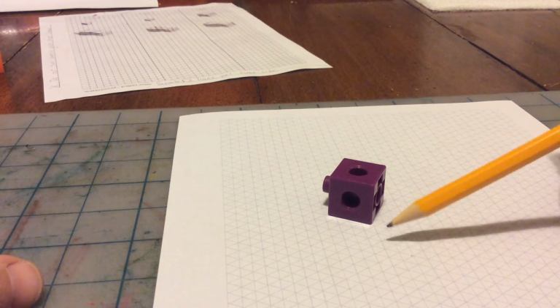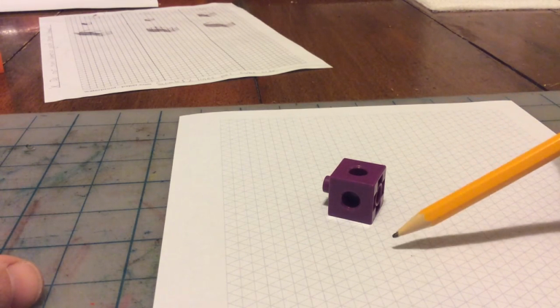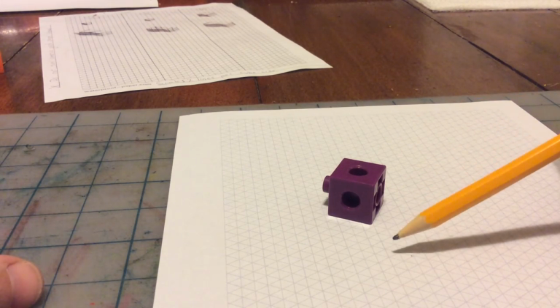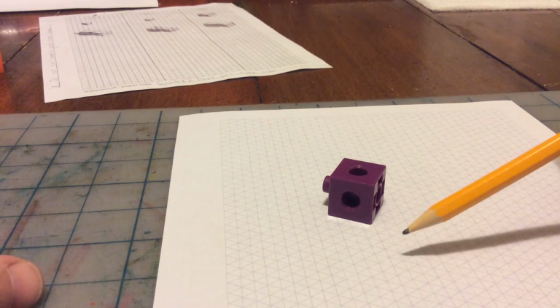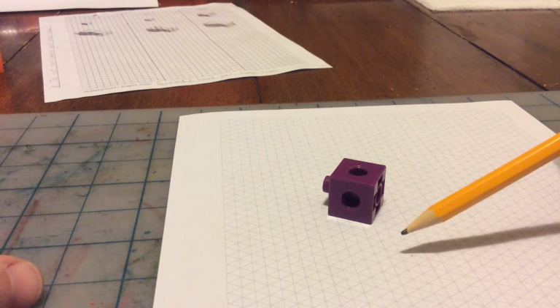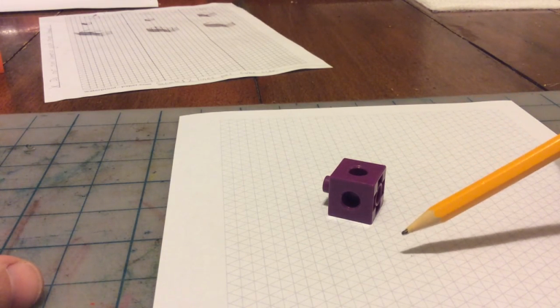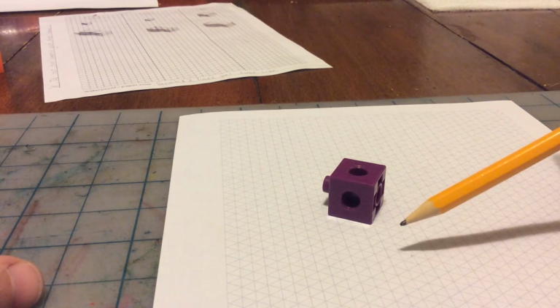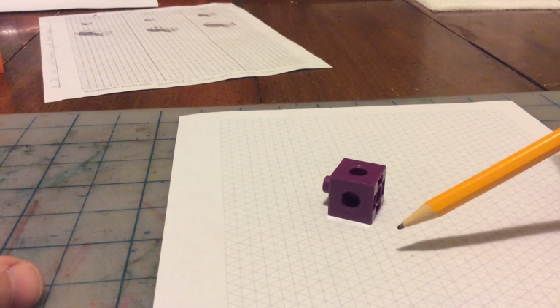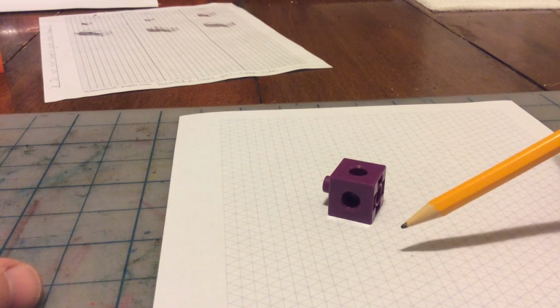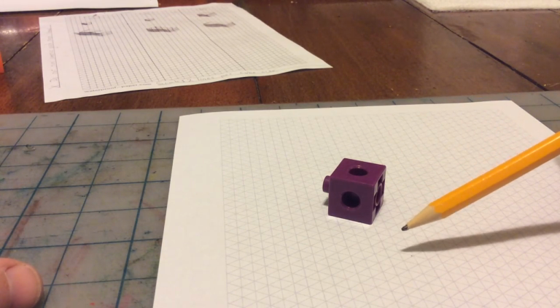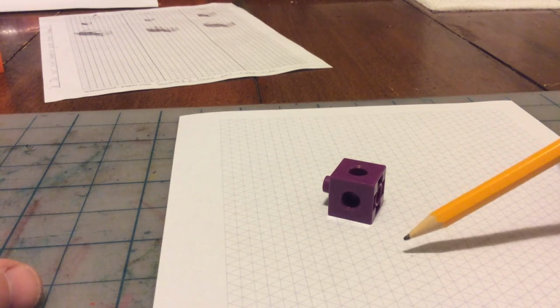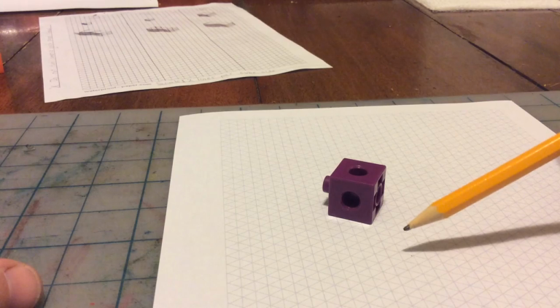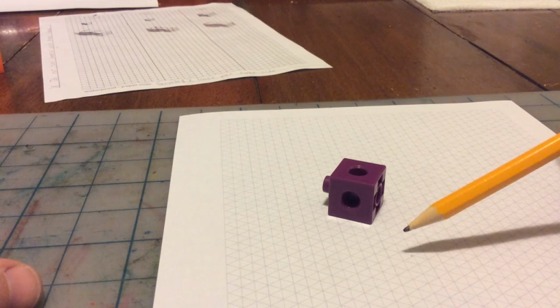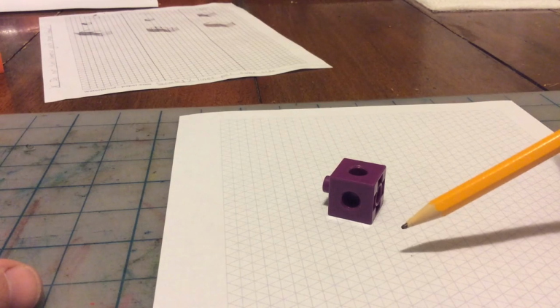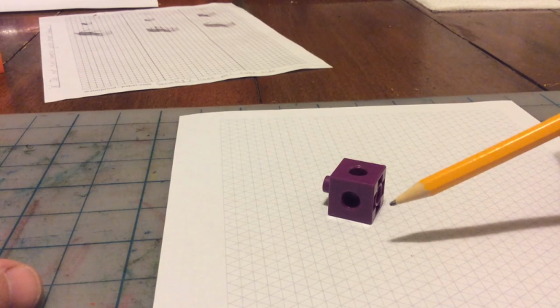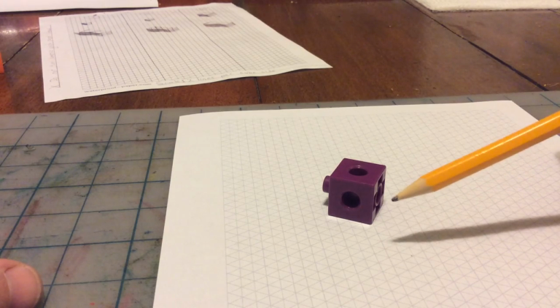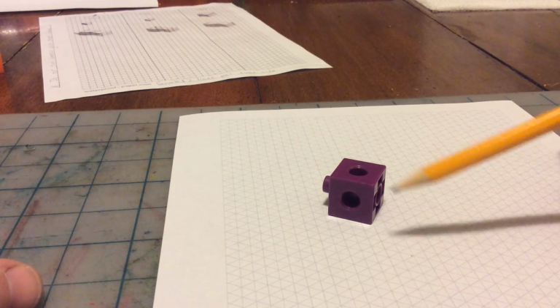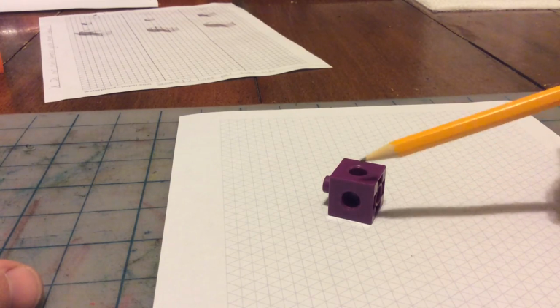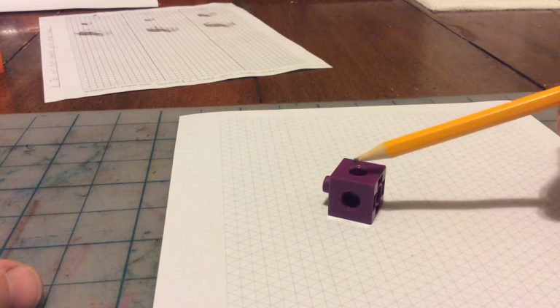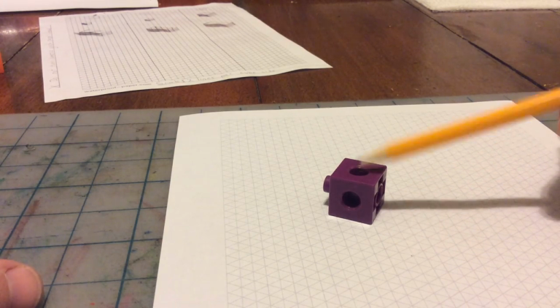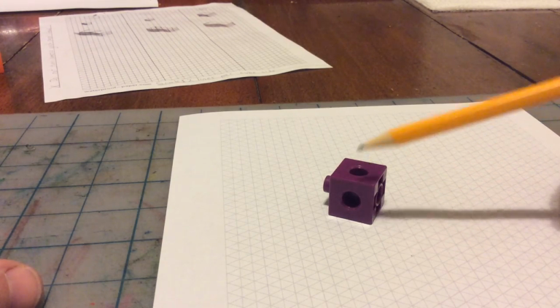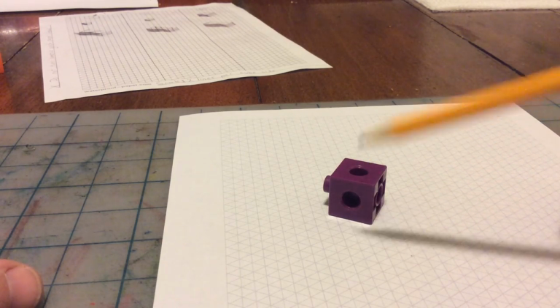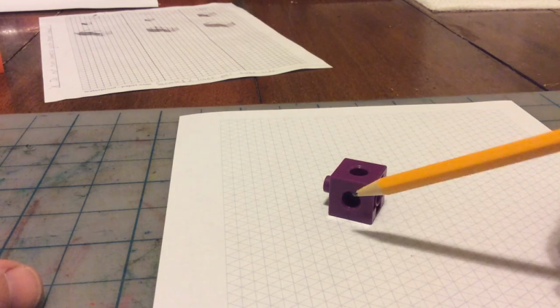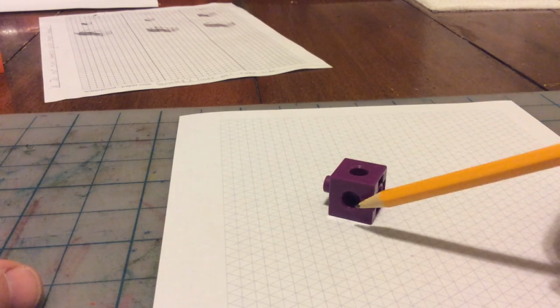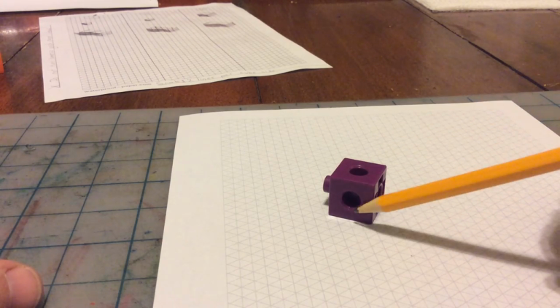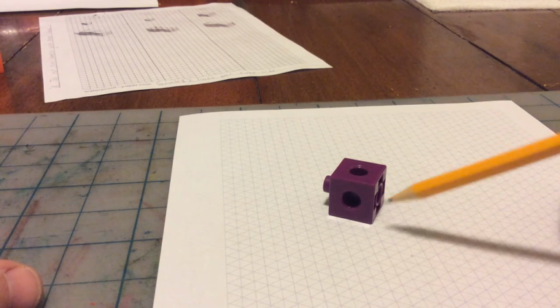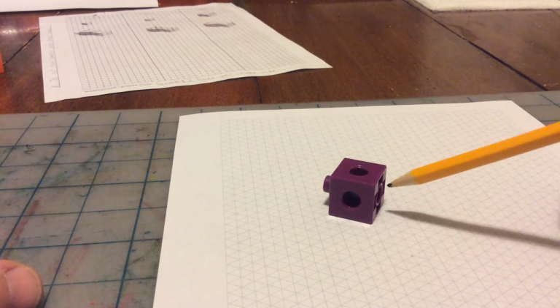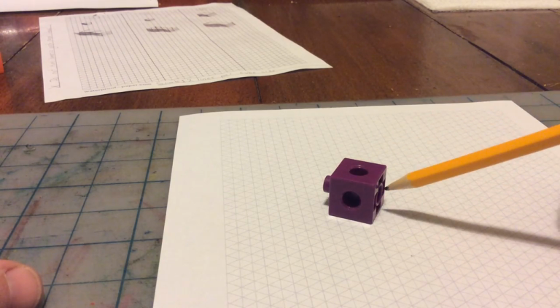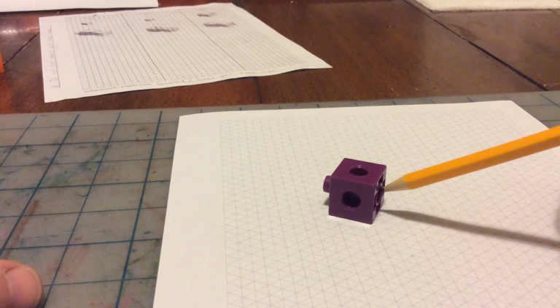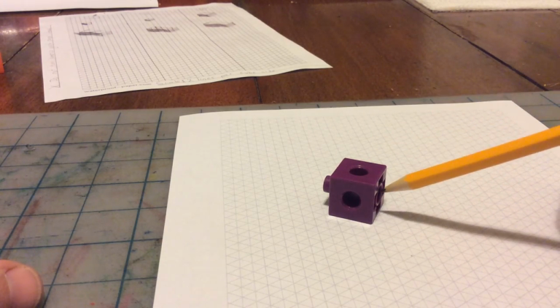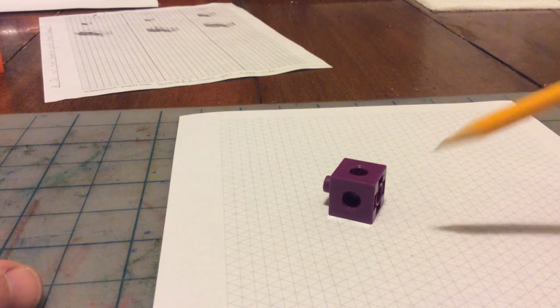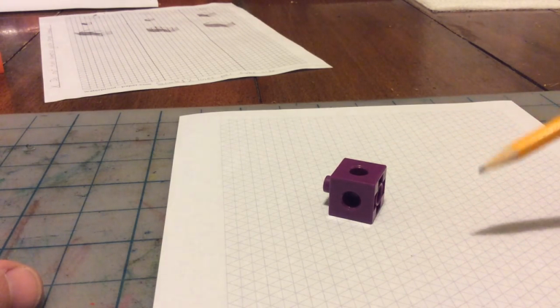The basic idea of the cube is you're going to always see three sides: top, front, and side.